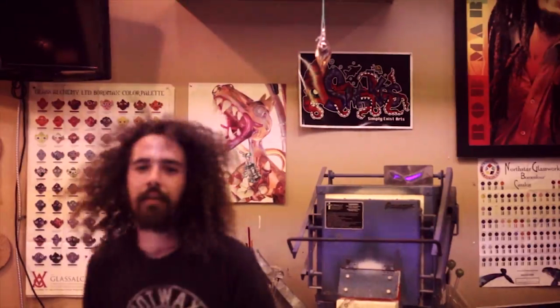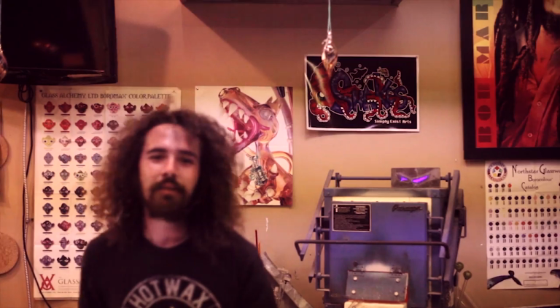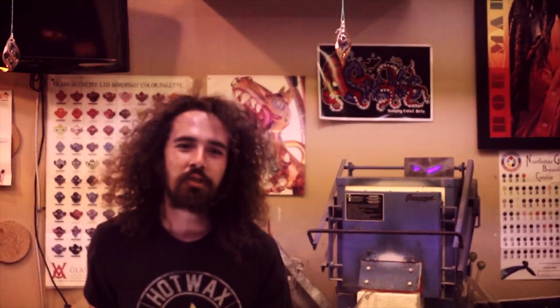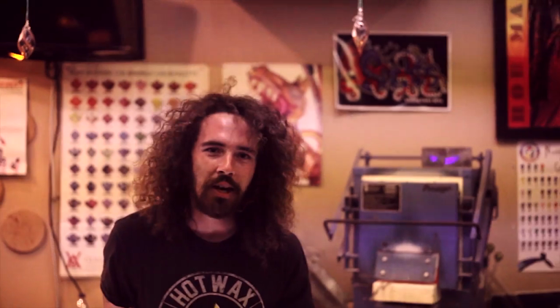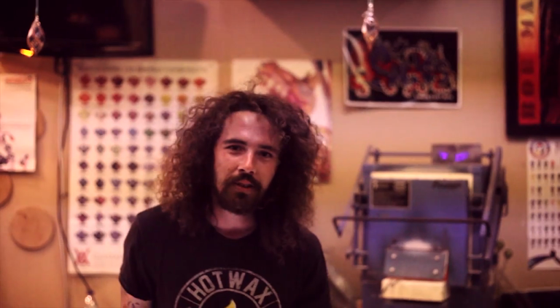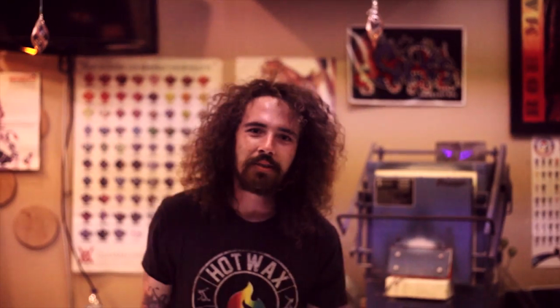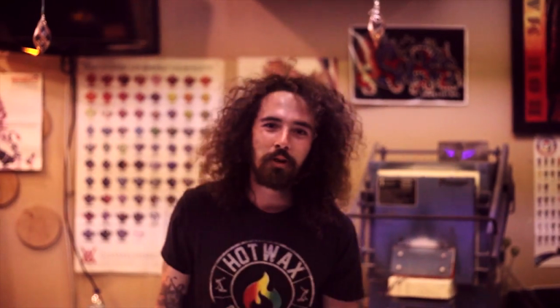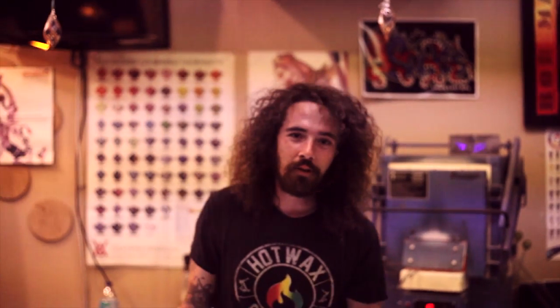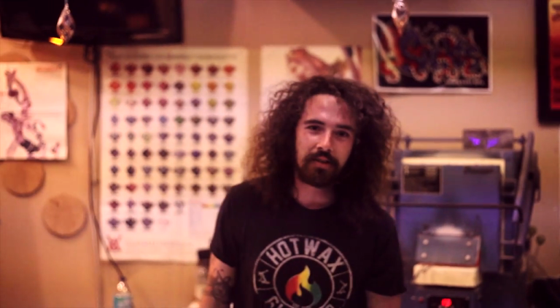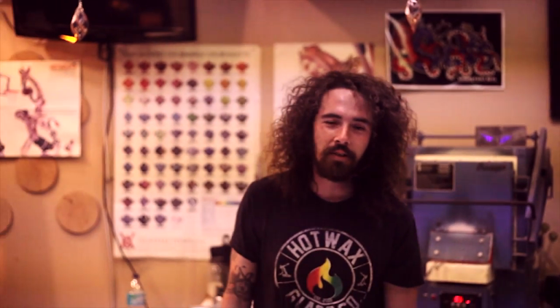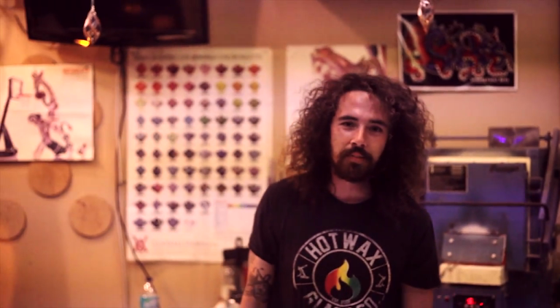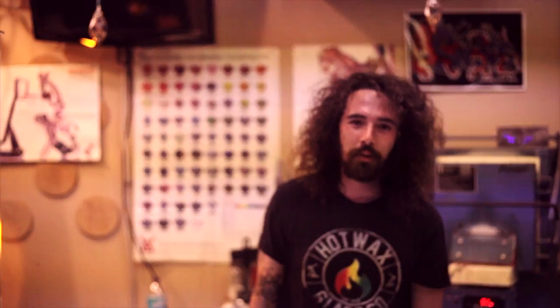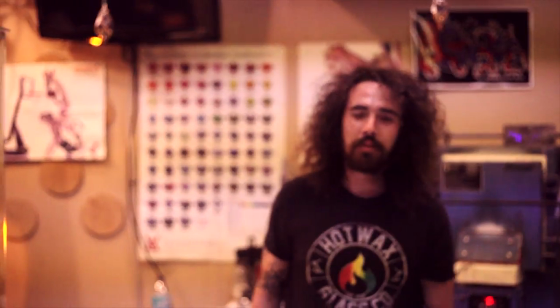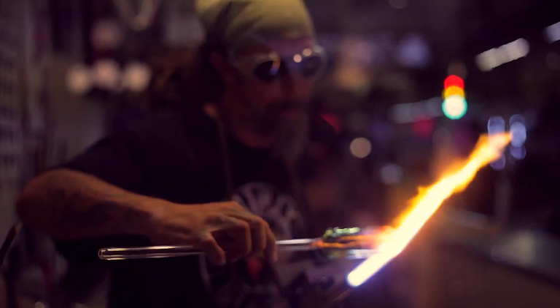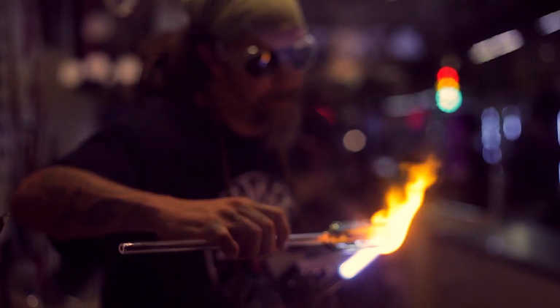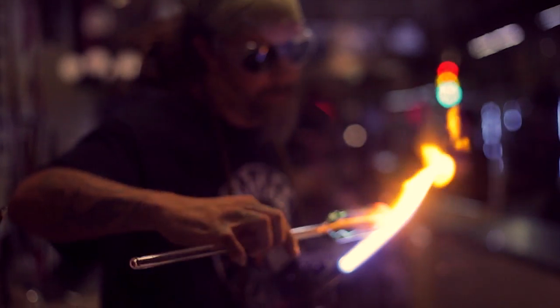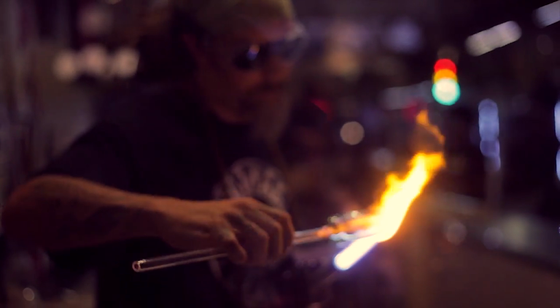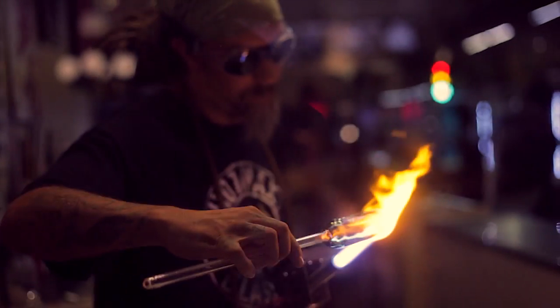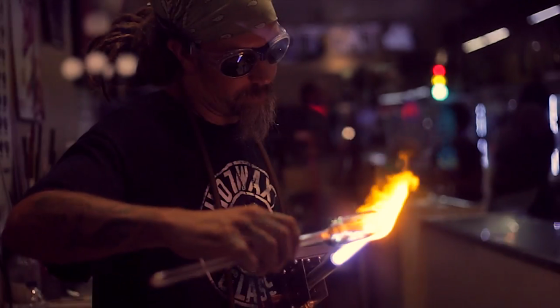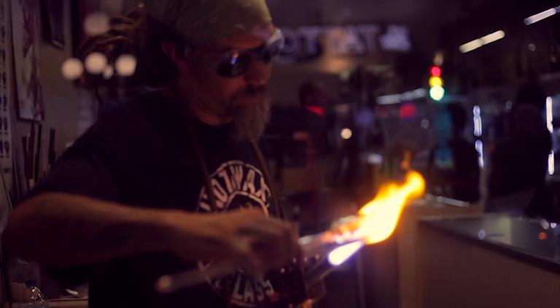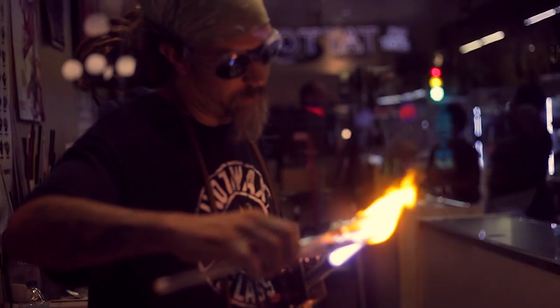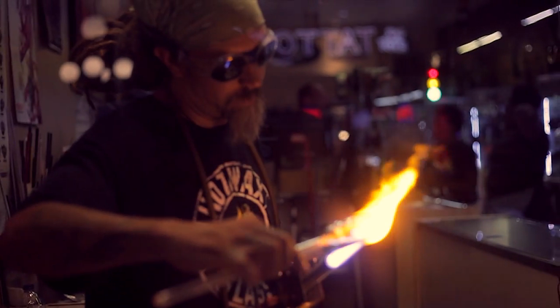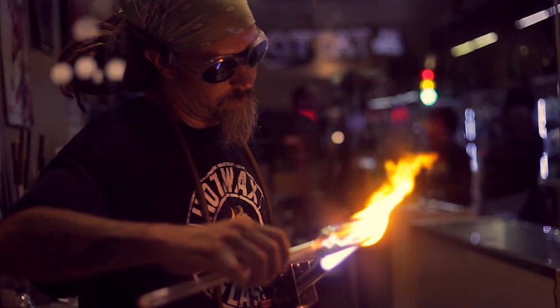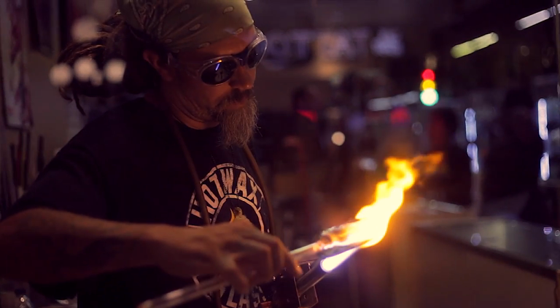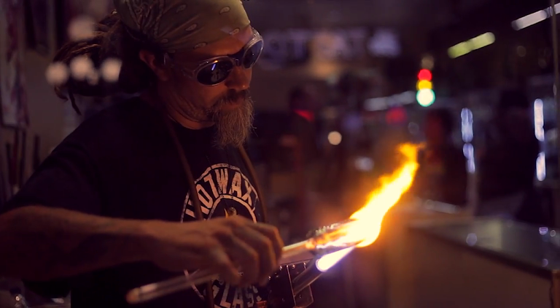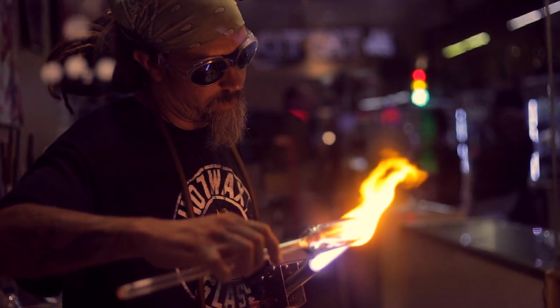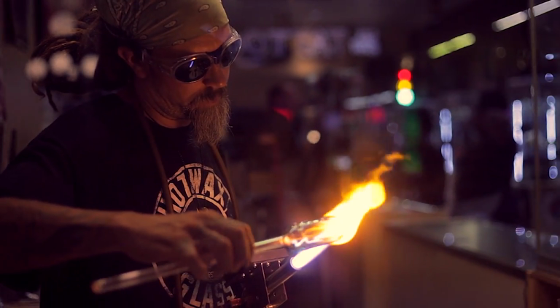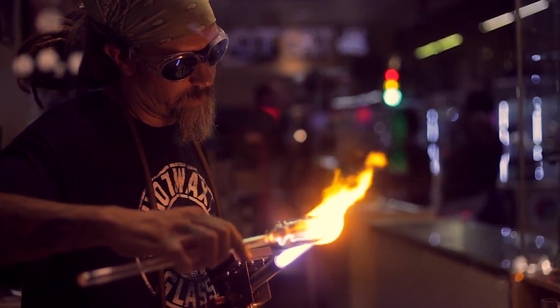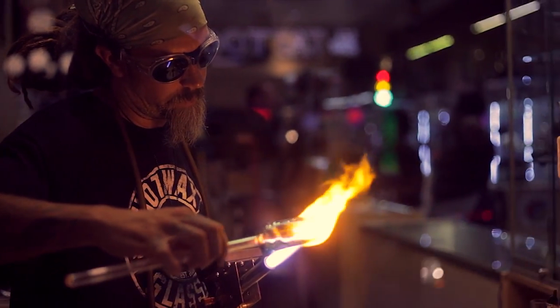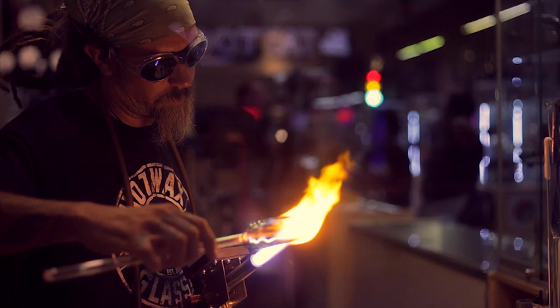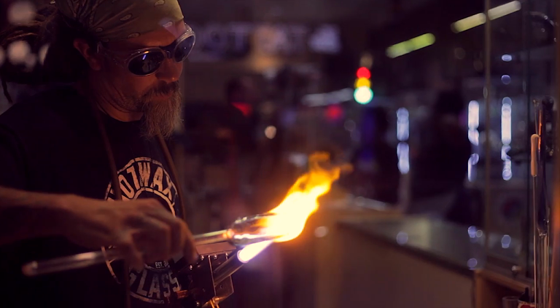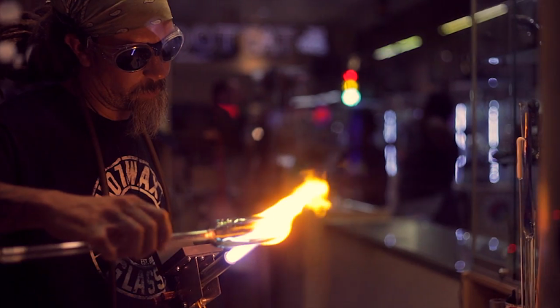This is Chad Peace, one of our resident glassblowers. You may know him from the Breakfast Club or his various other snack related jewelry.